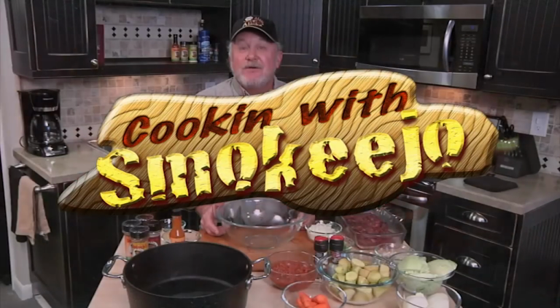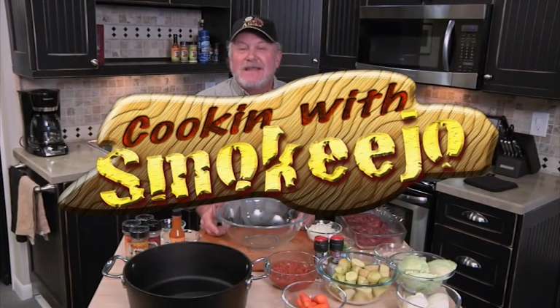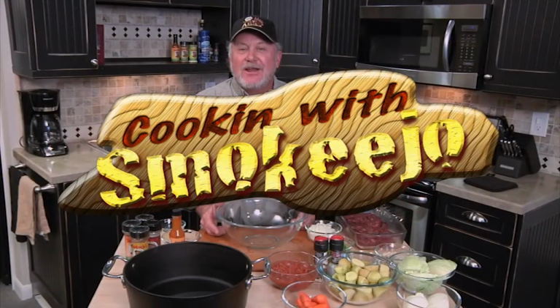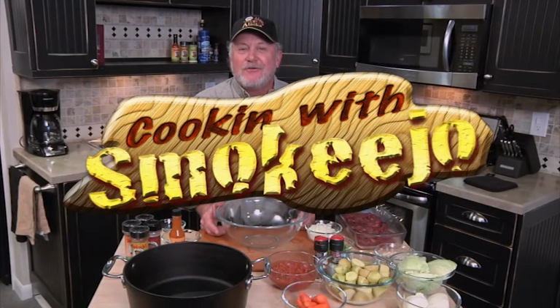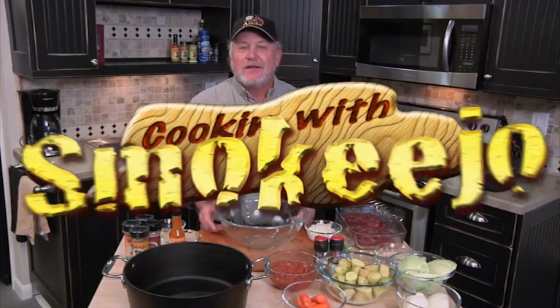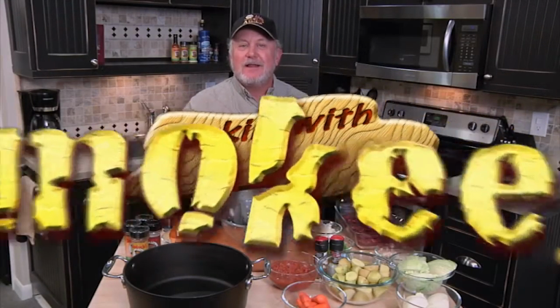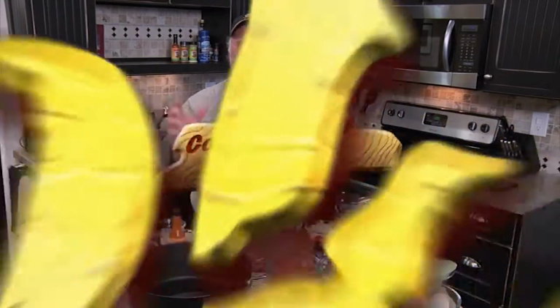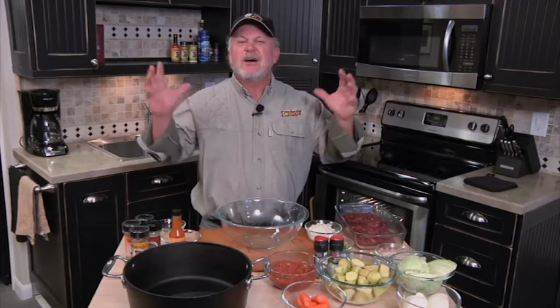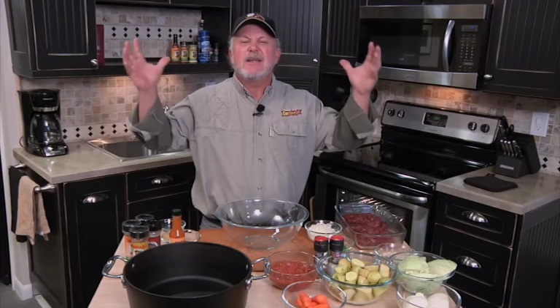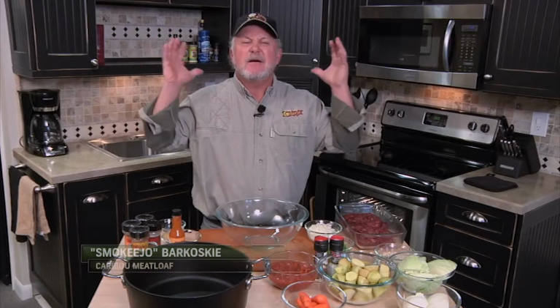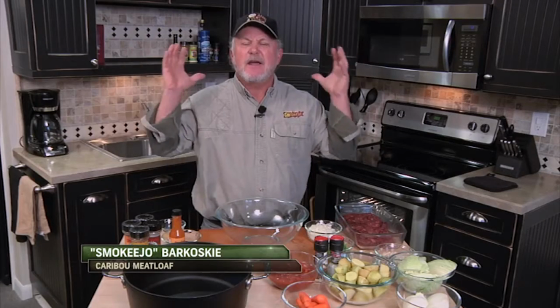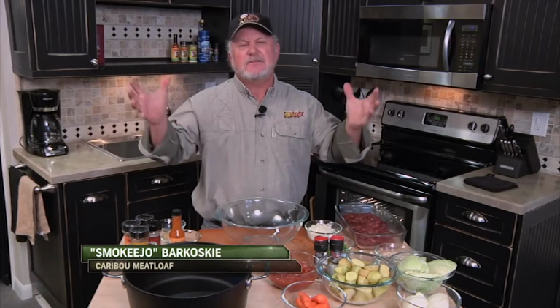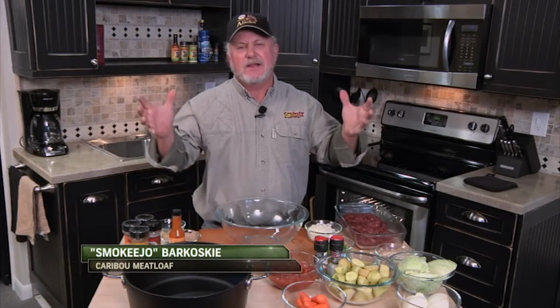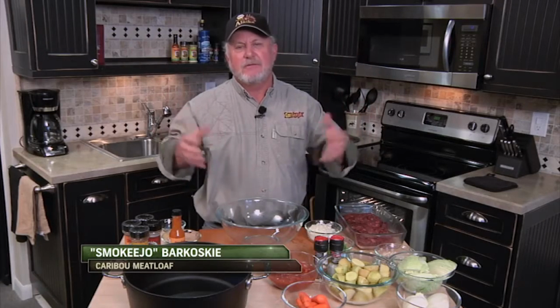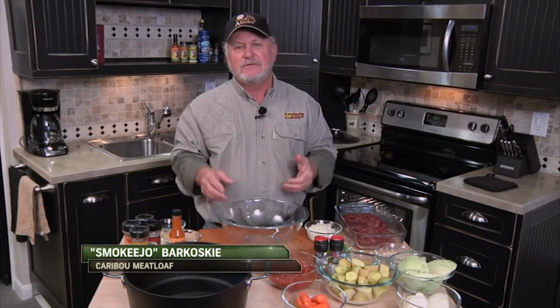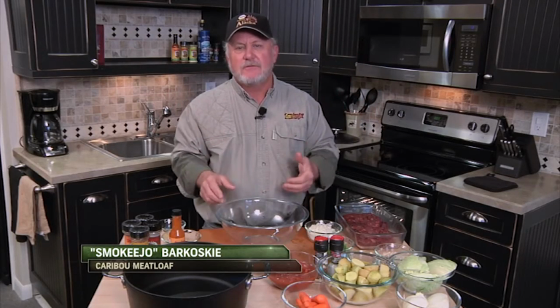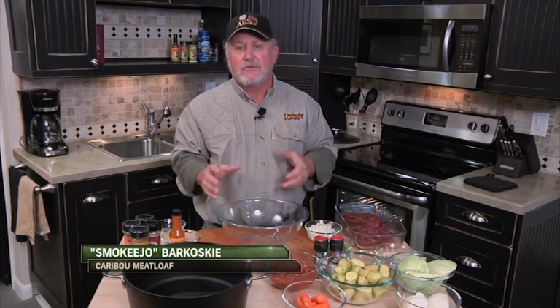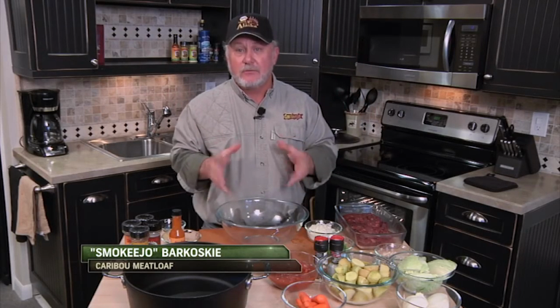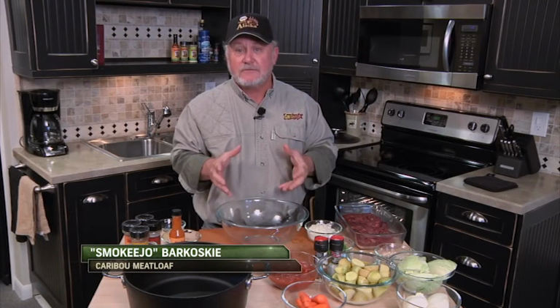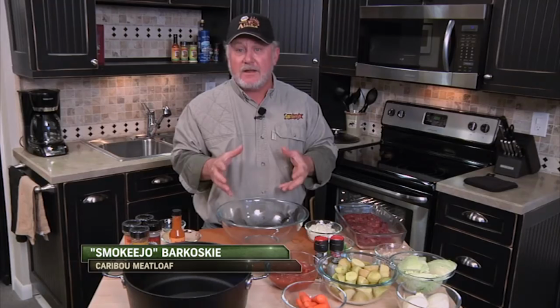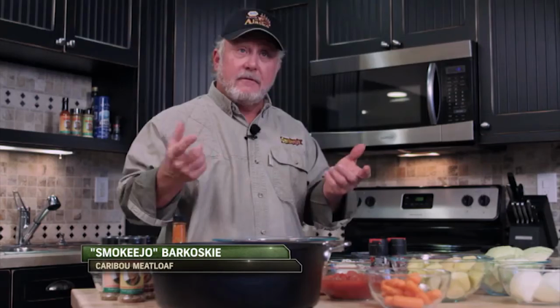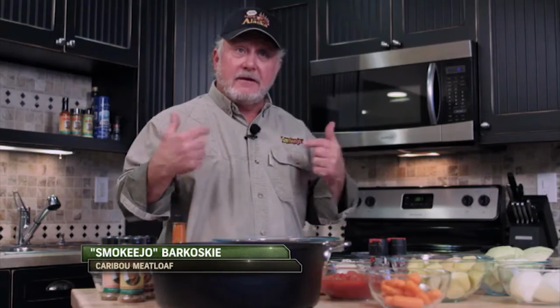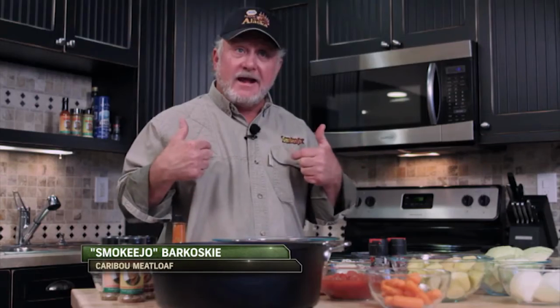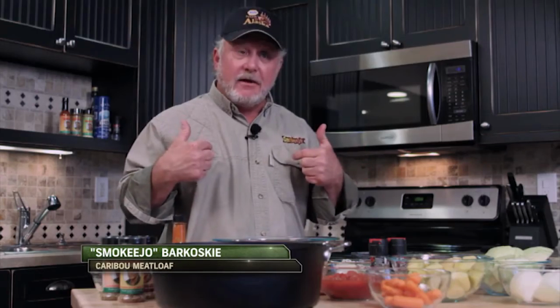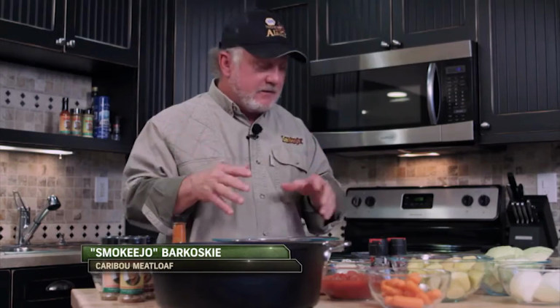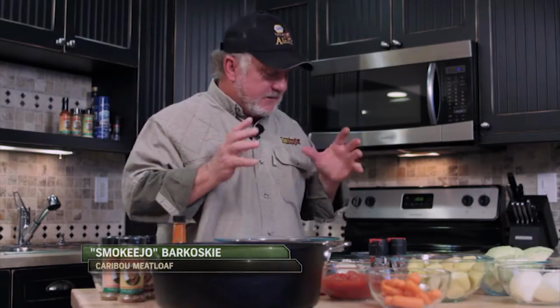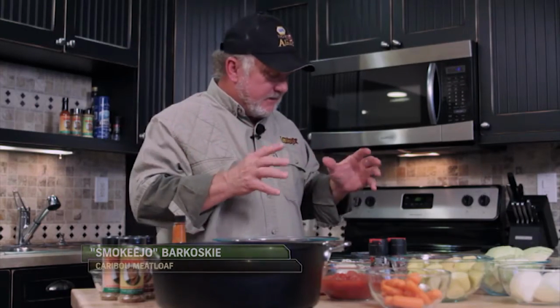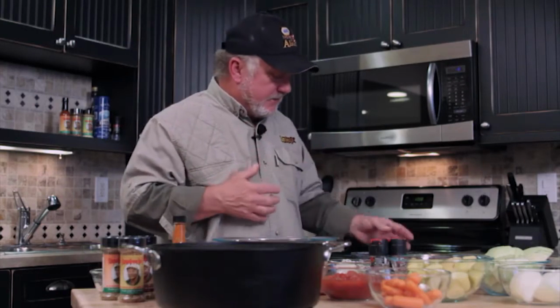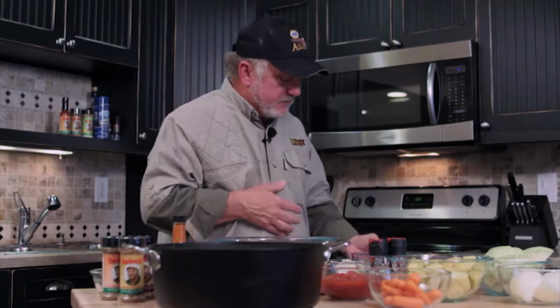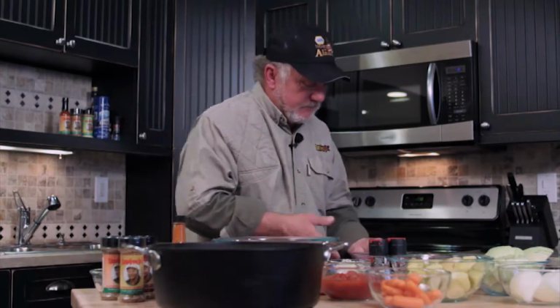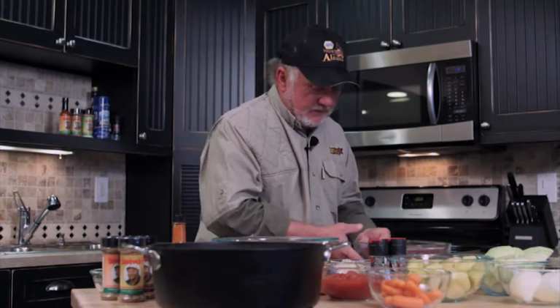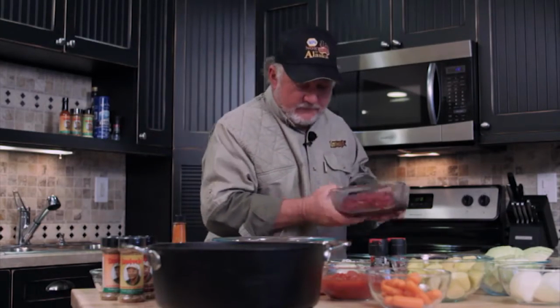Caribou meatloaf. Larry shot a nice caribou just north of the Brooks Range. Today I'm lucky because I get to make us a meatloaf.